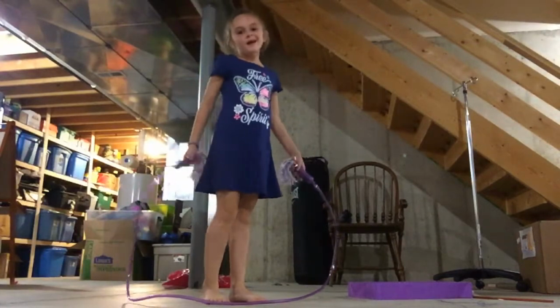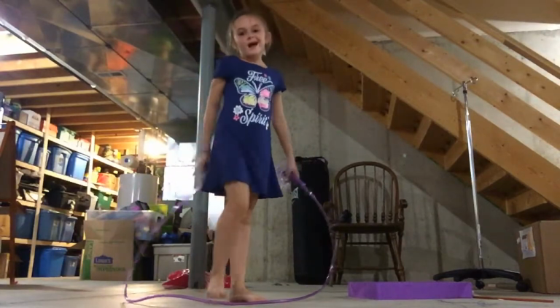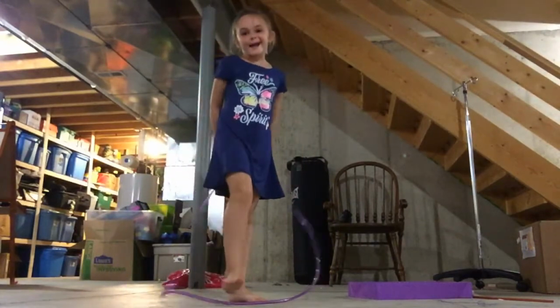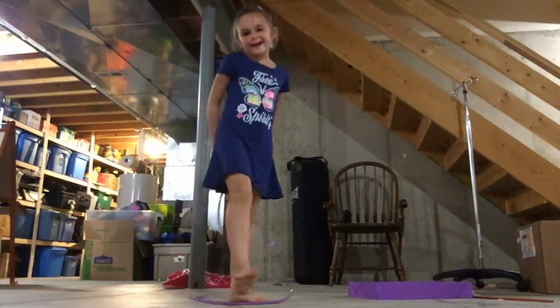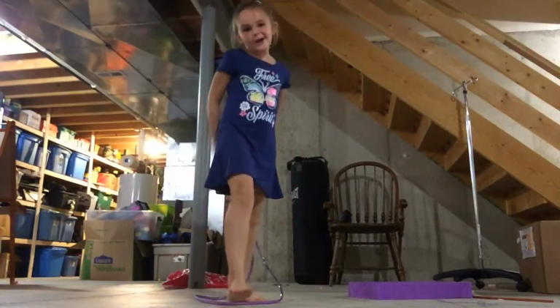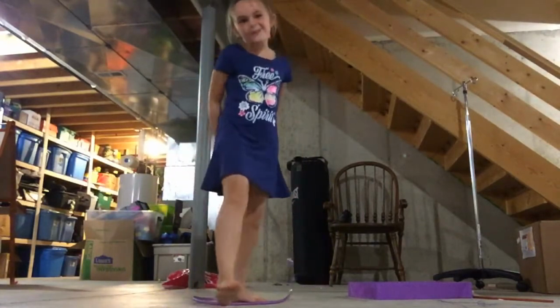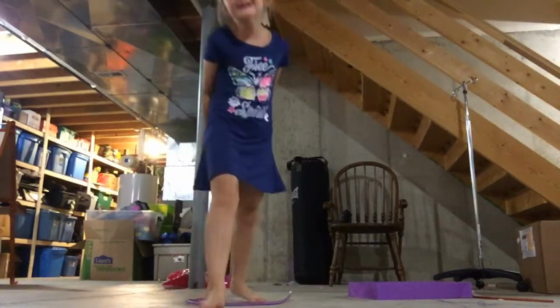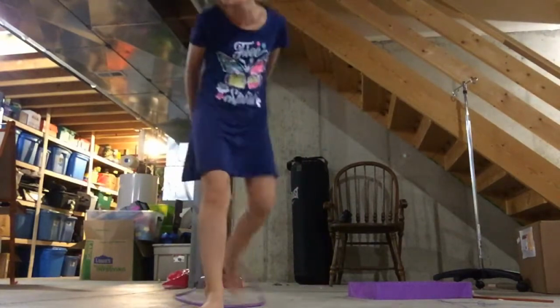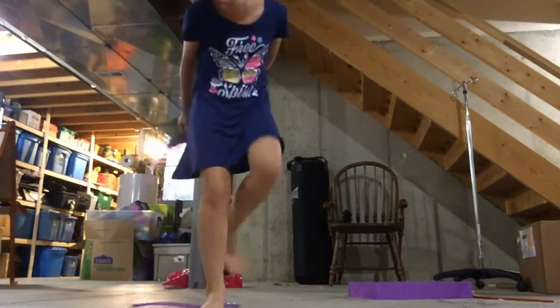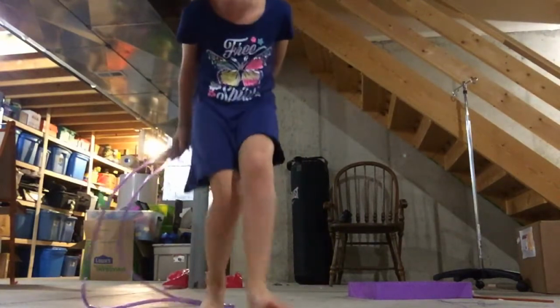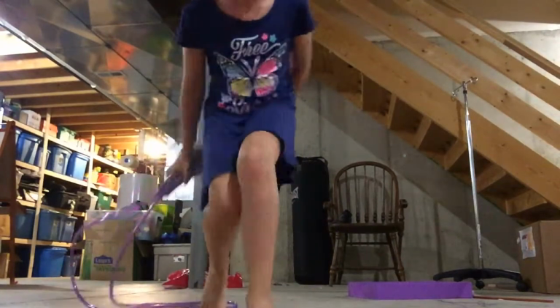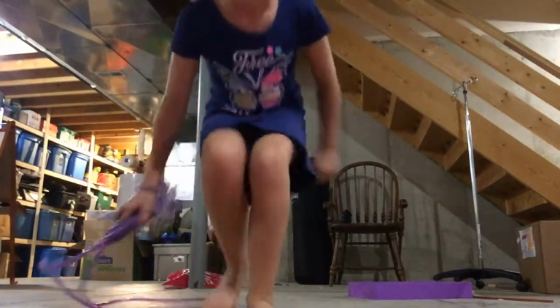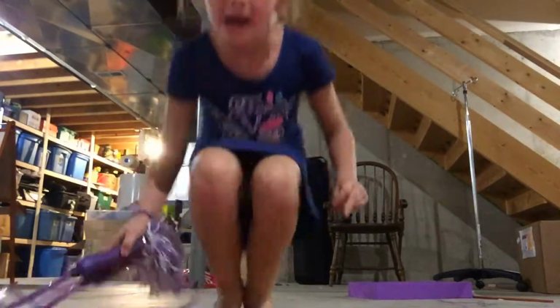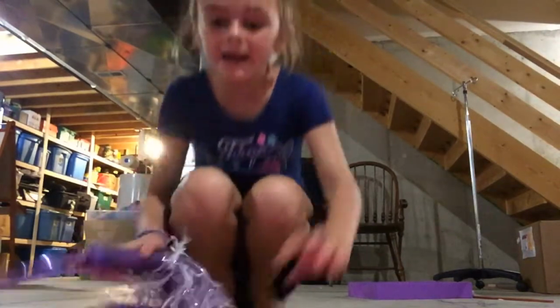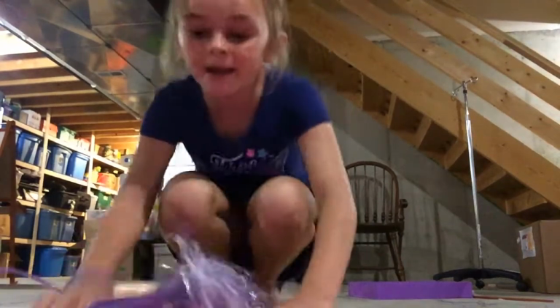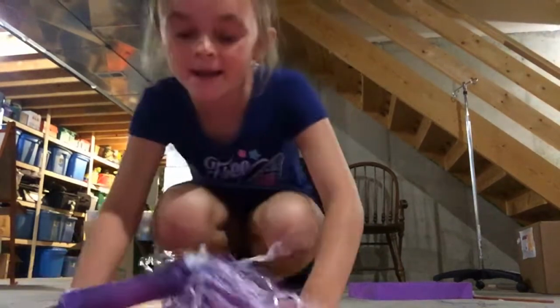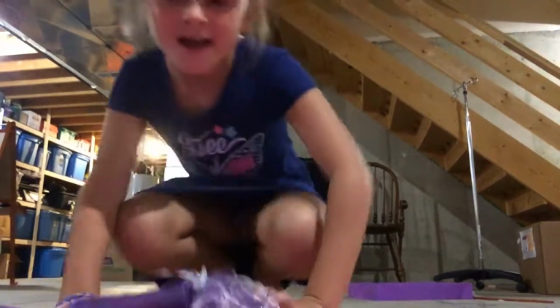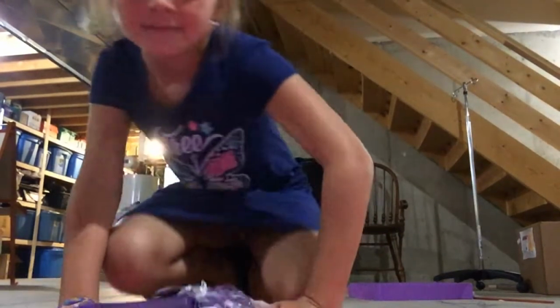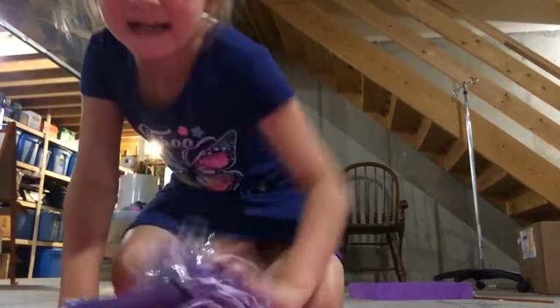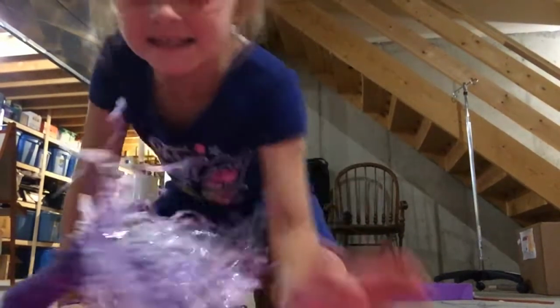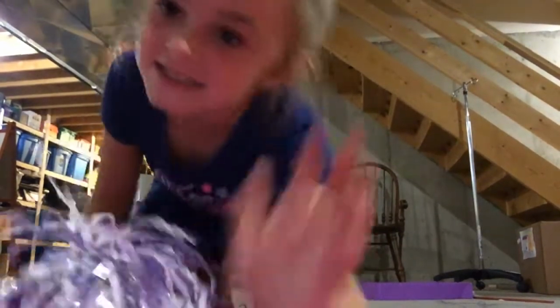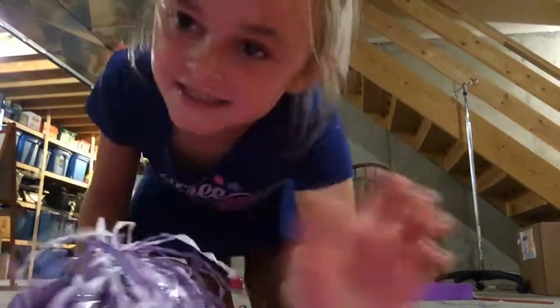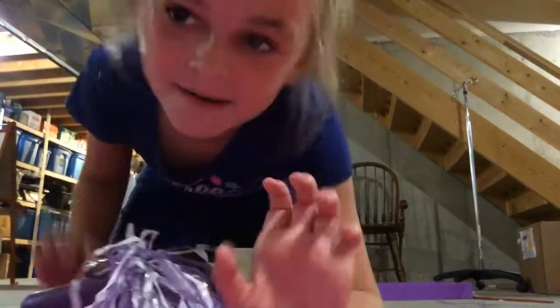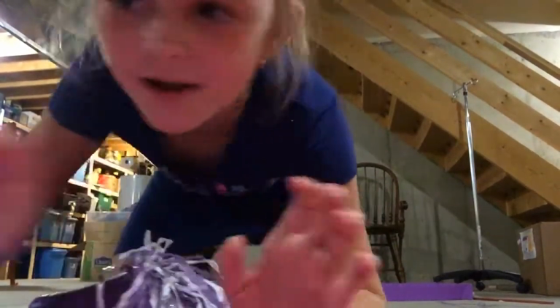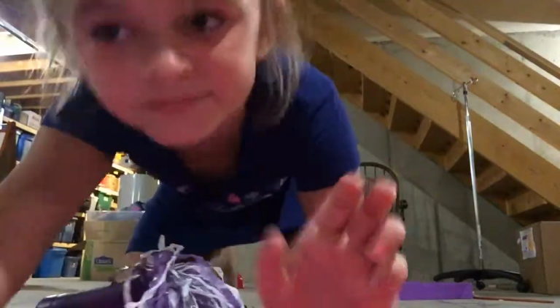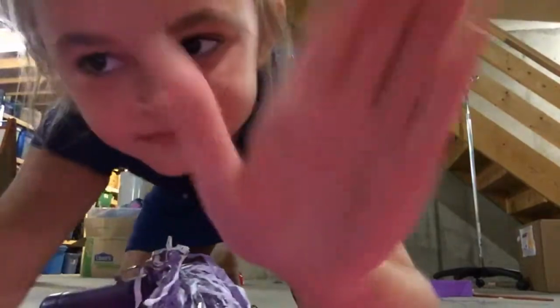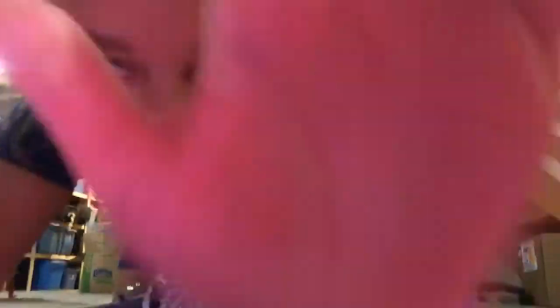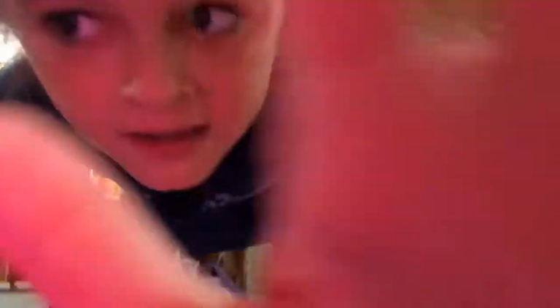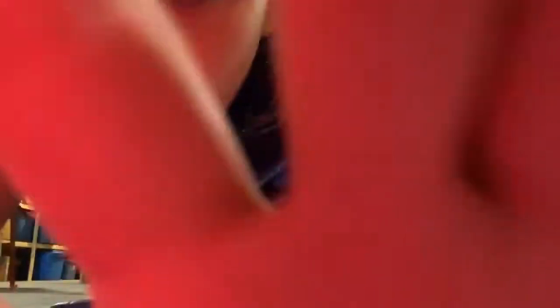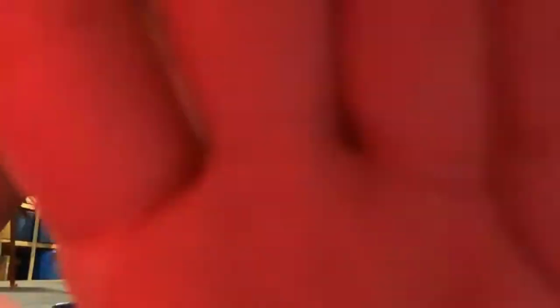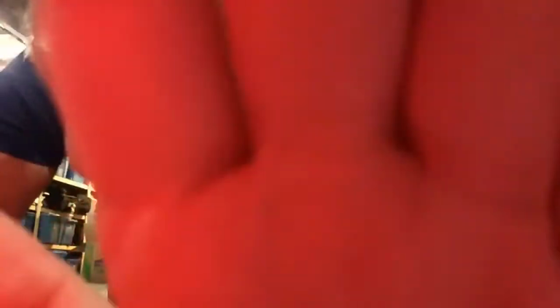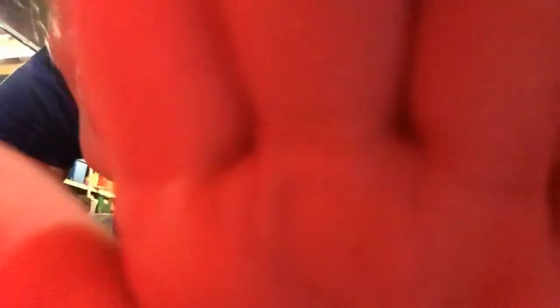Alright, bye guys! I'll see you tomorrow or later.